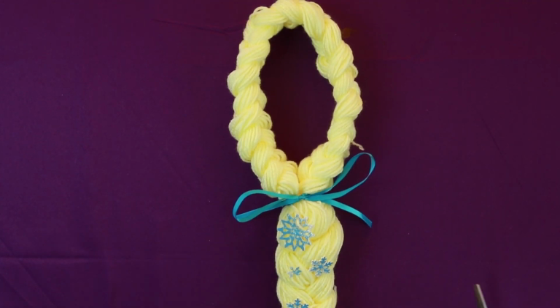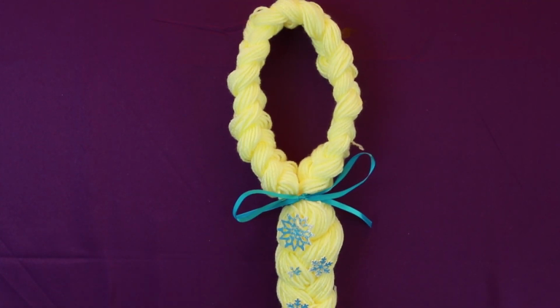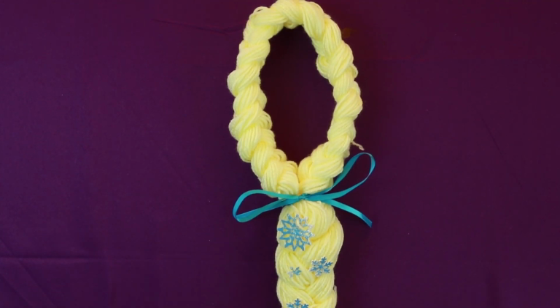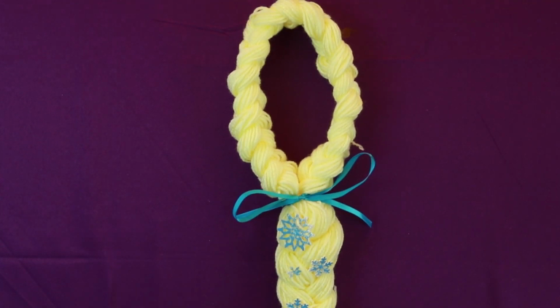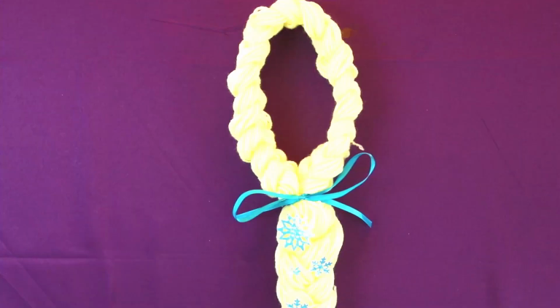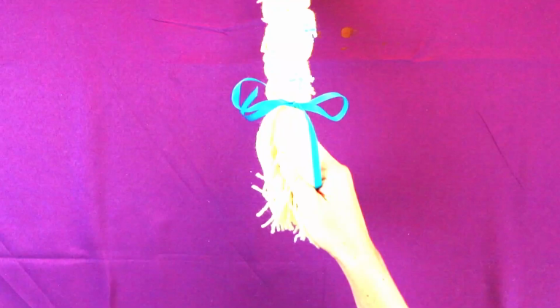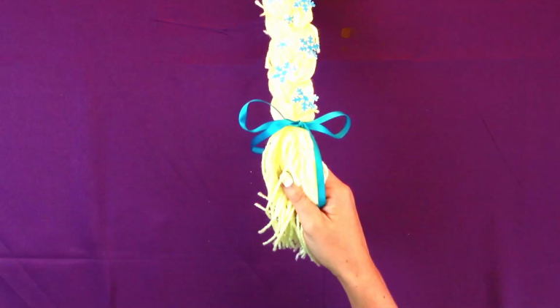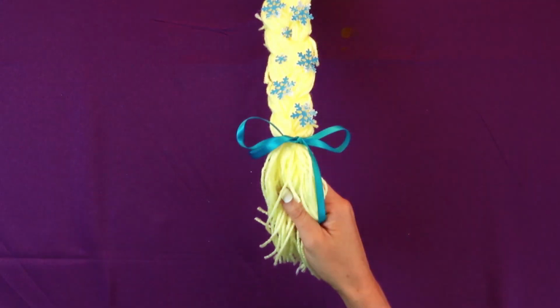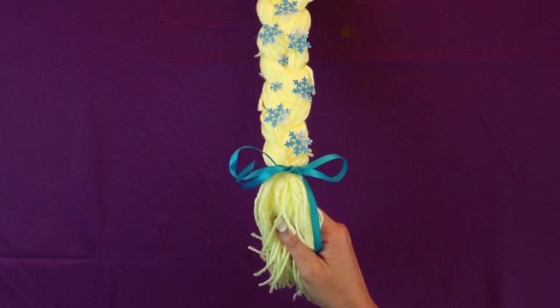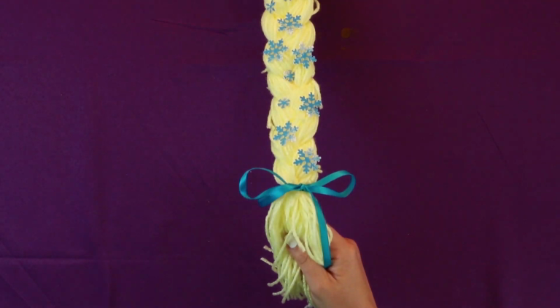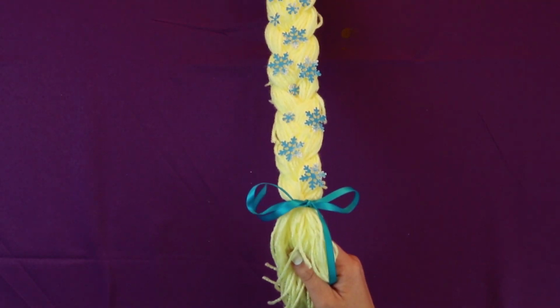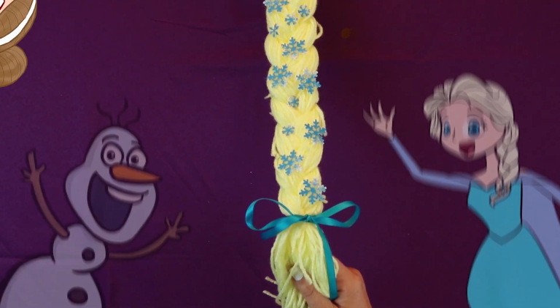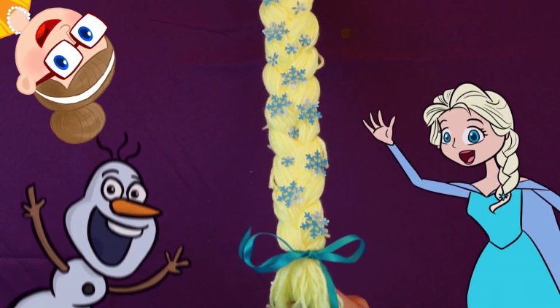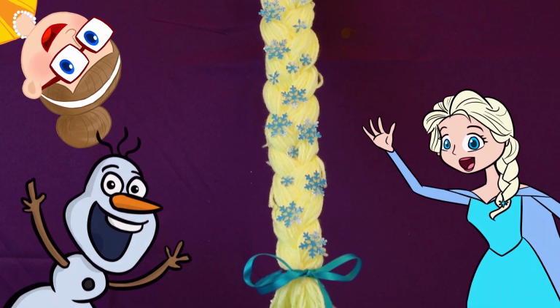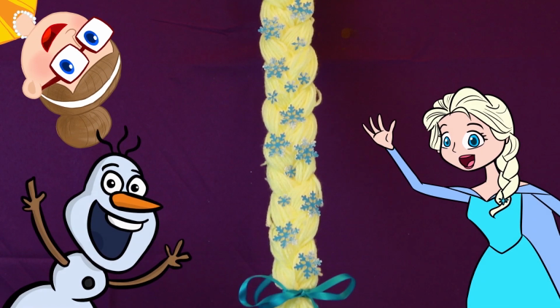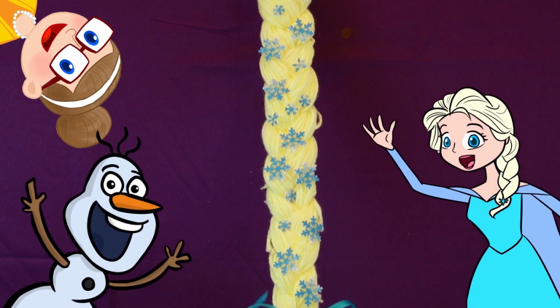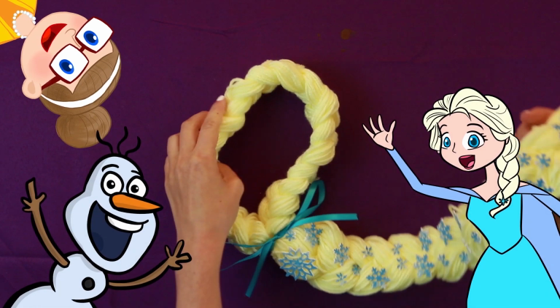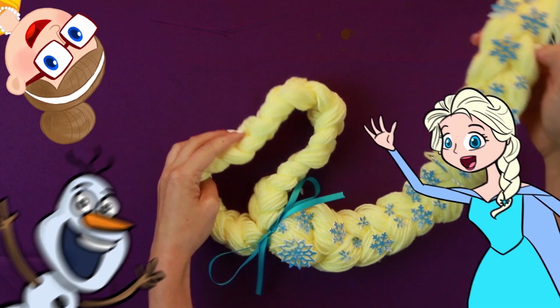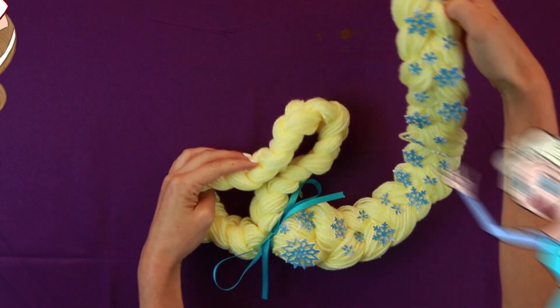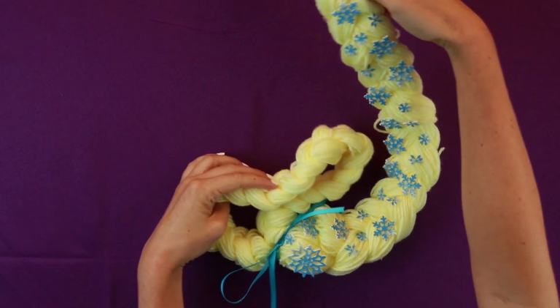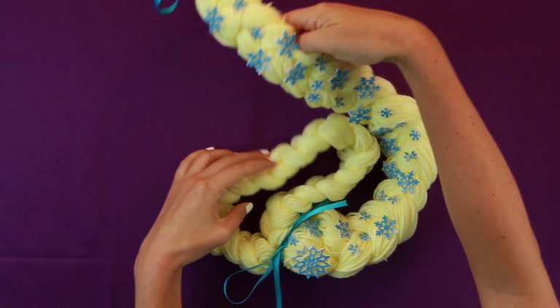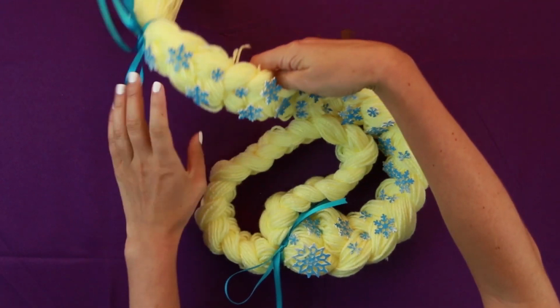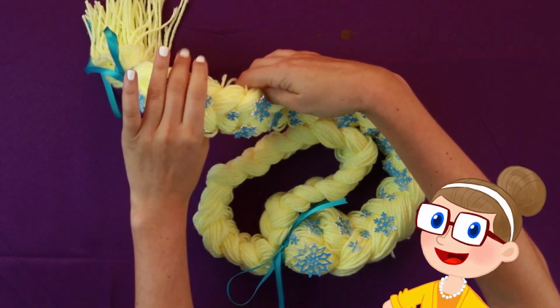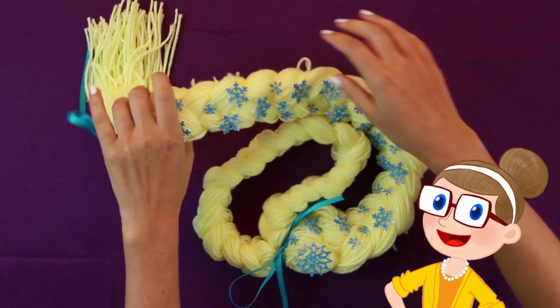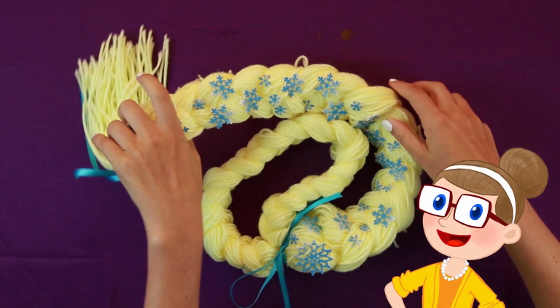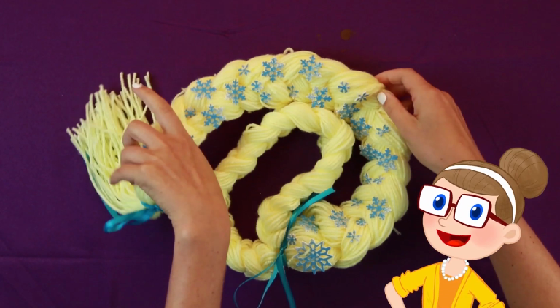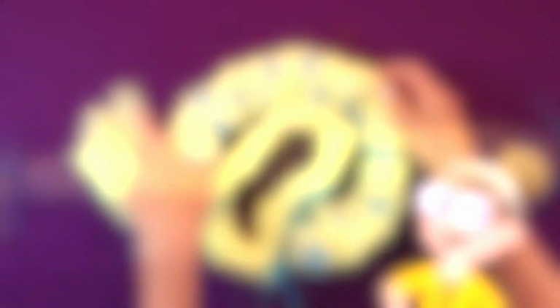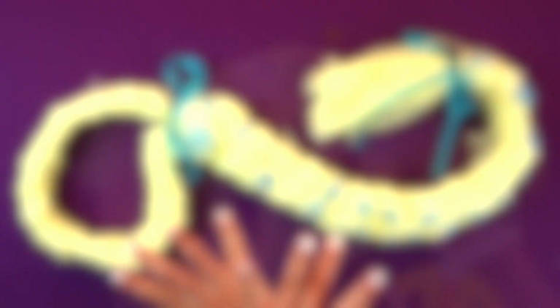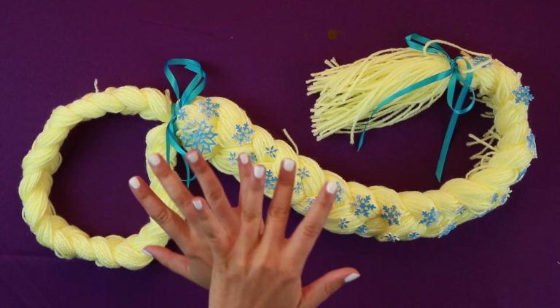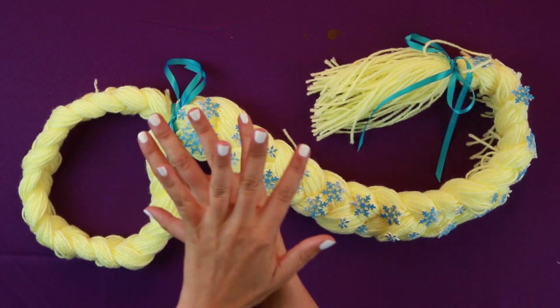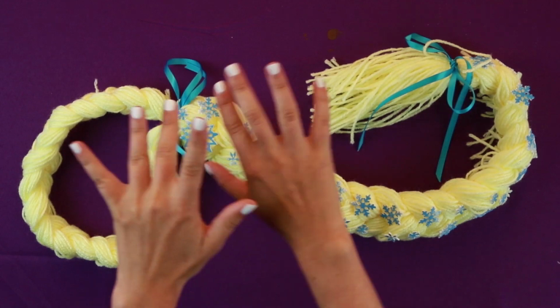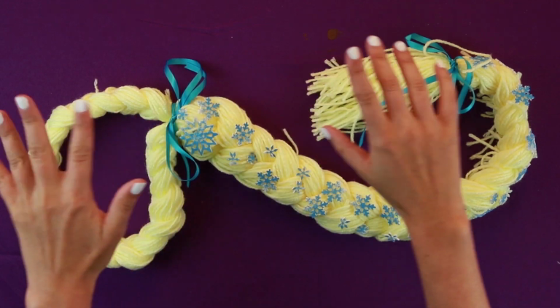And ta-da! Oh my gosh! That looks so awesome! Yay! We're done!